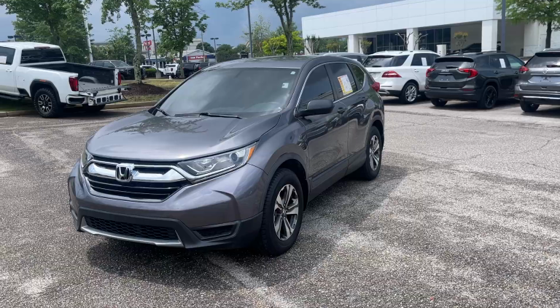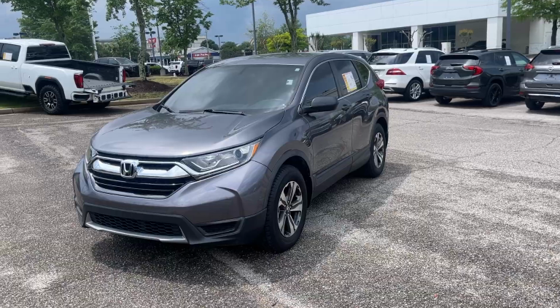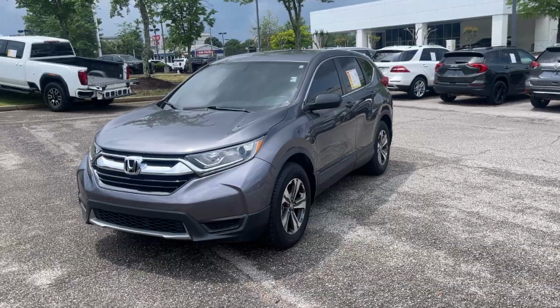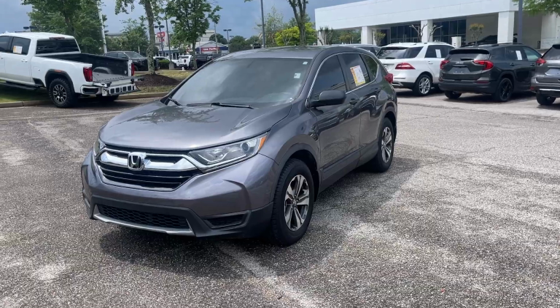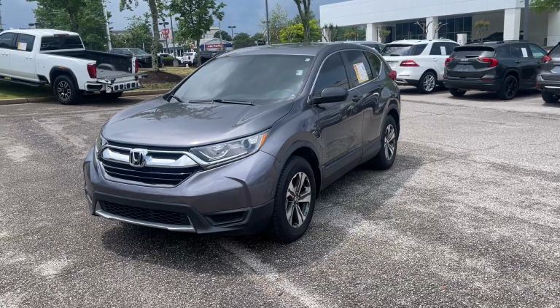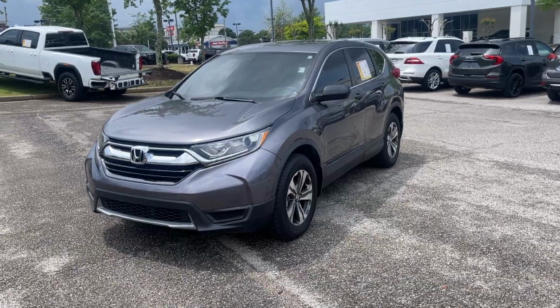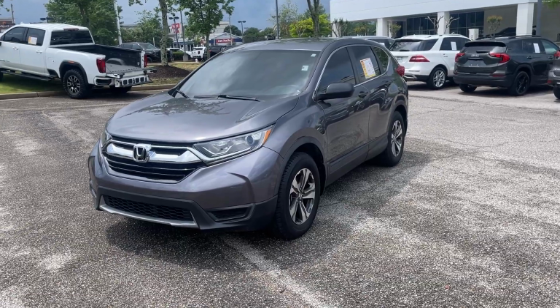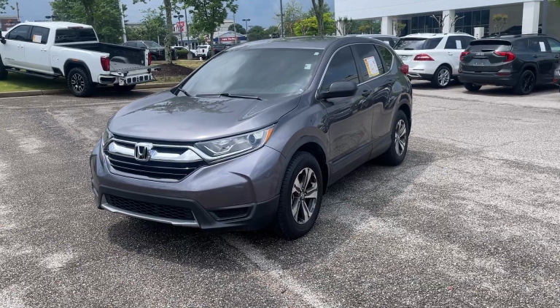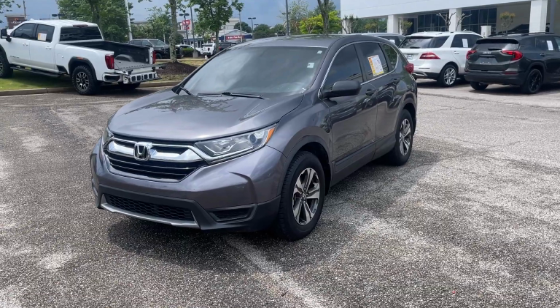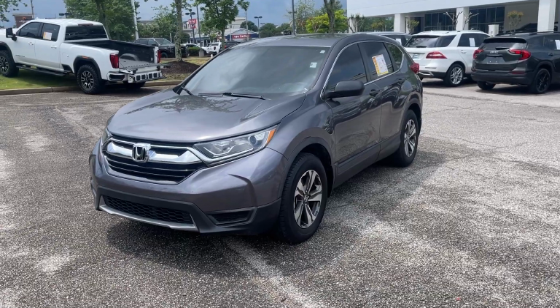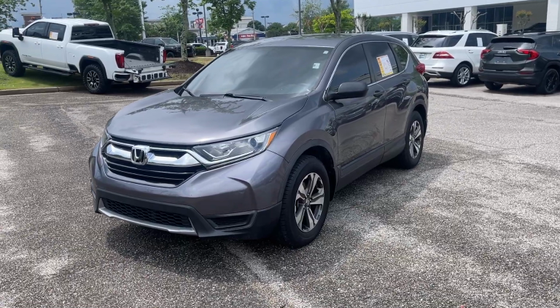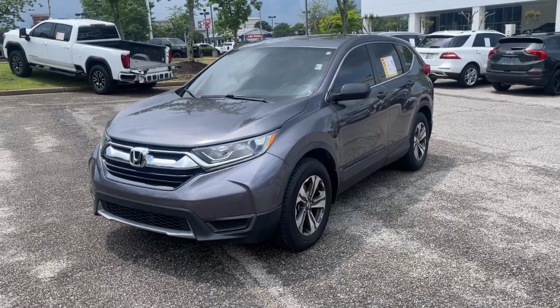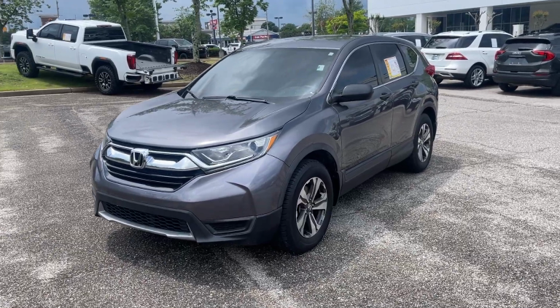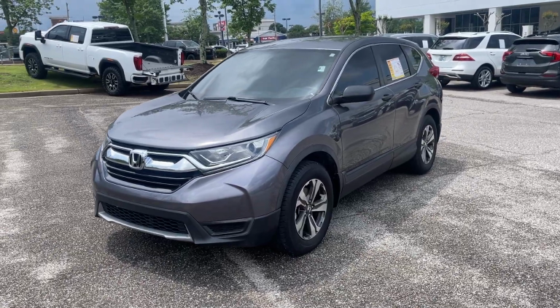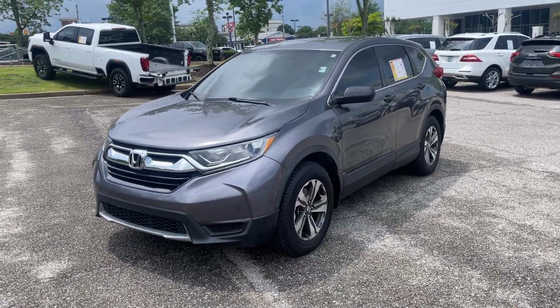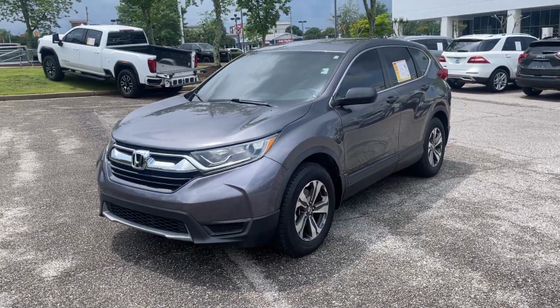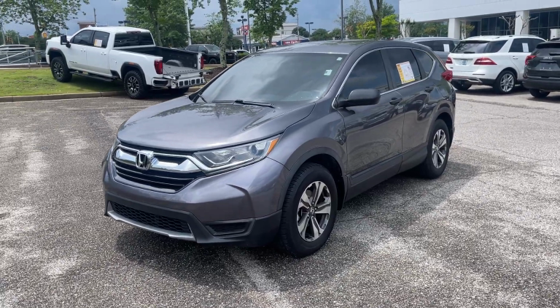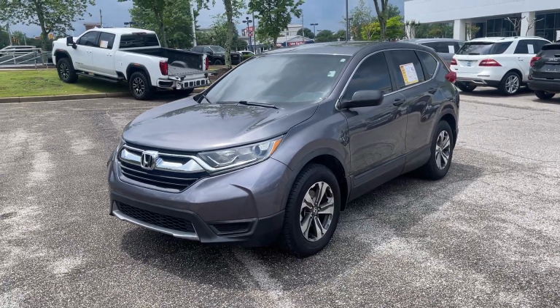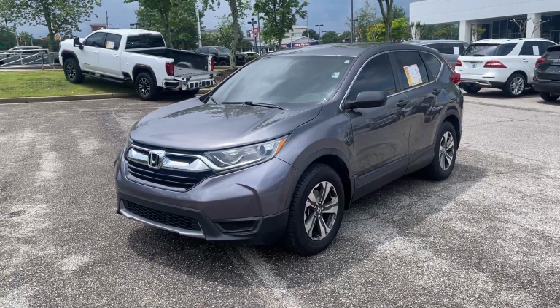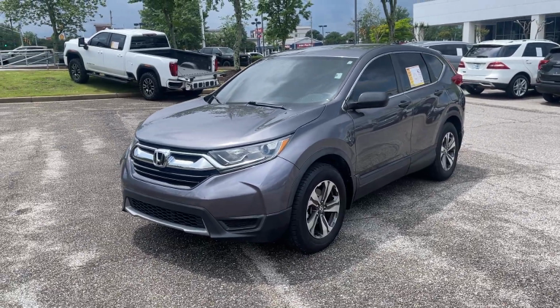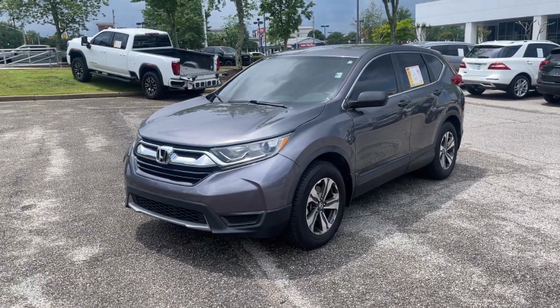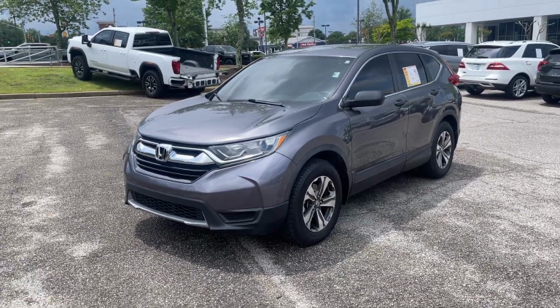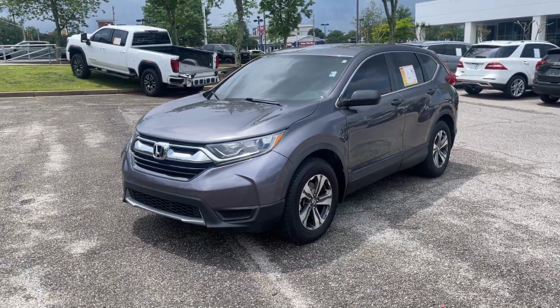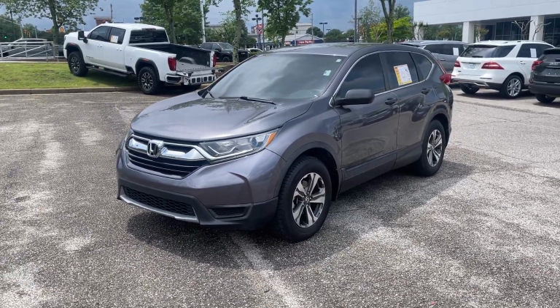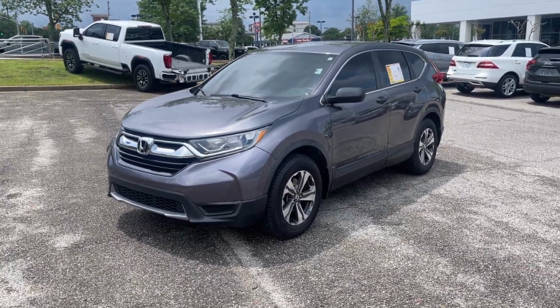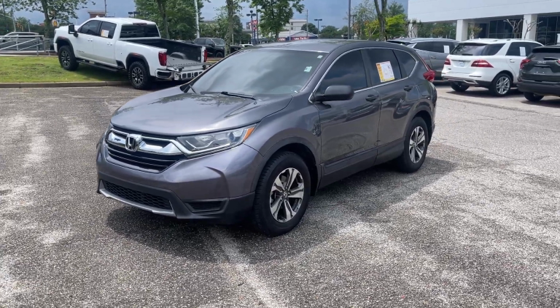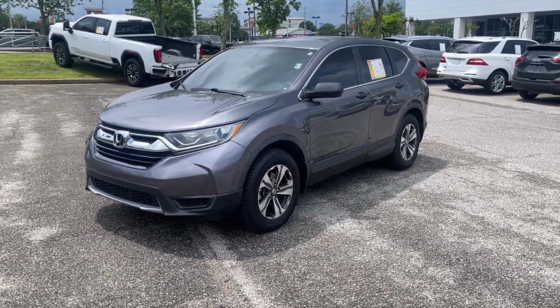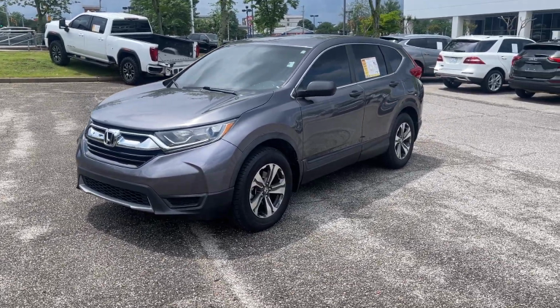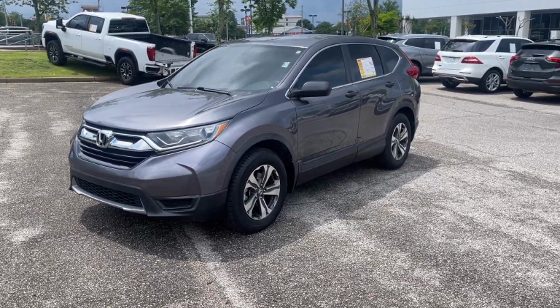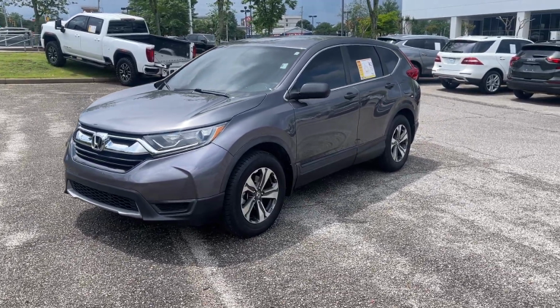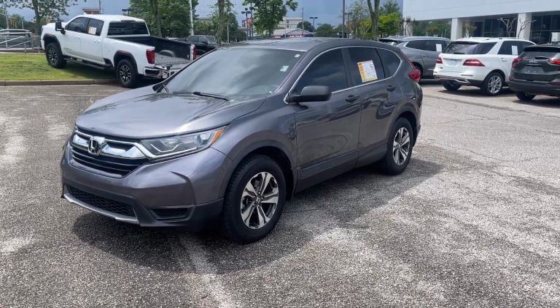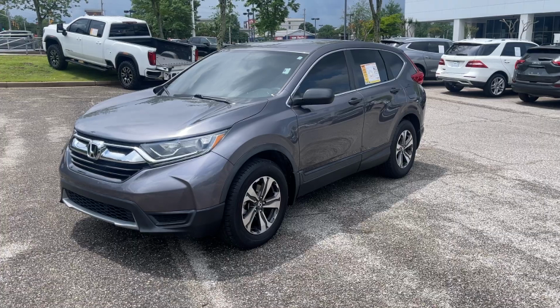Hey friends, Jack Windley, one of the sales managers down here at Sunrise Buick GMC at Wolfchase.